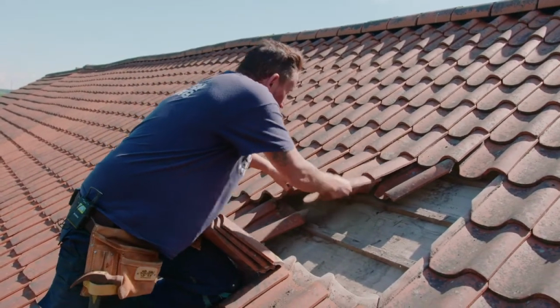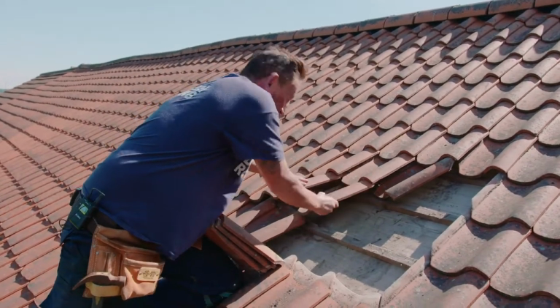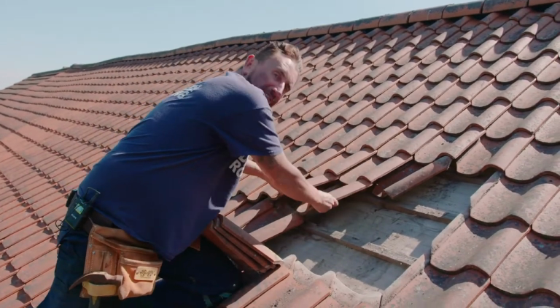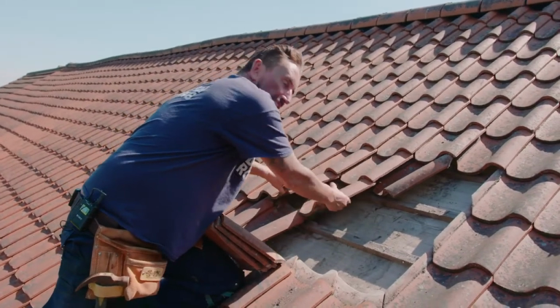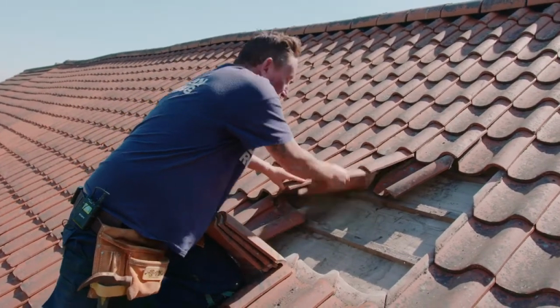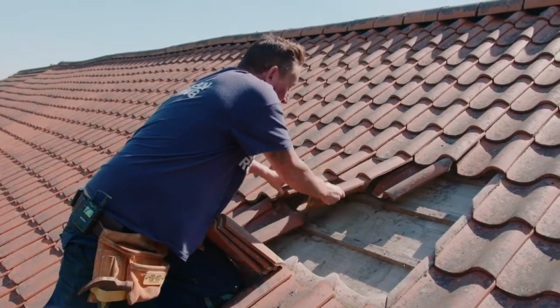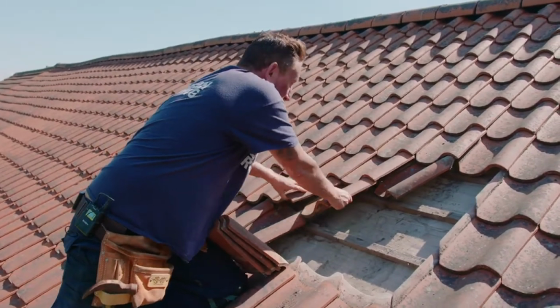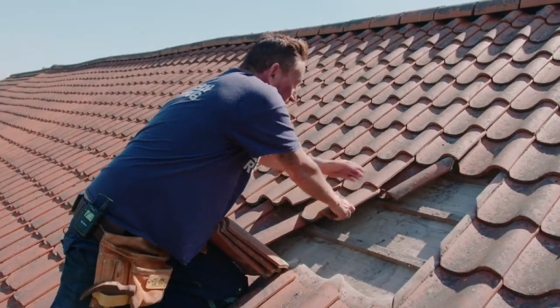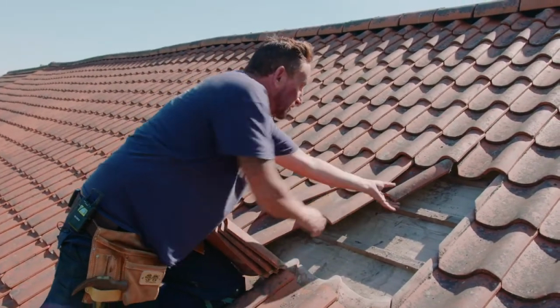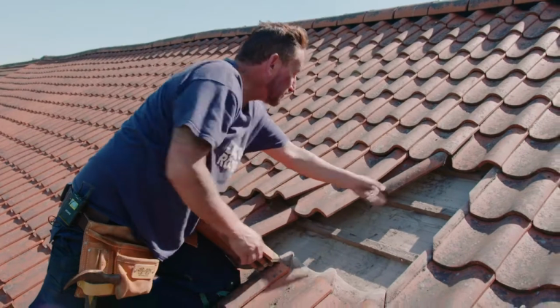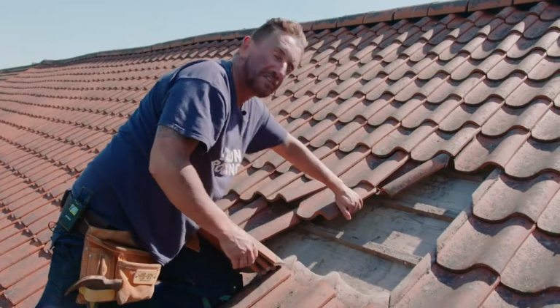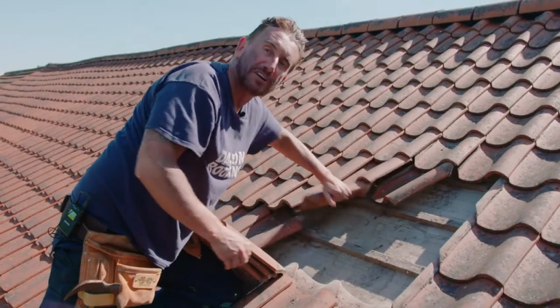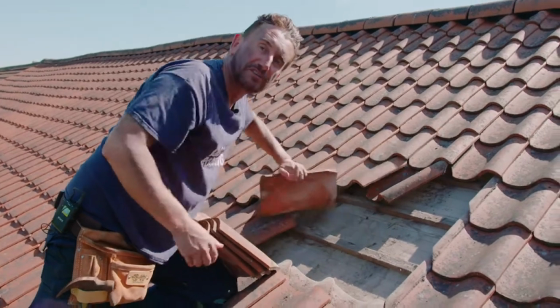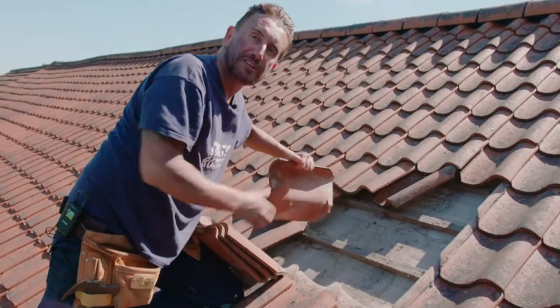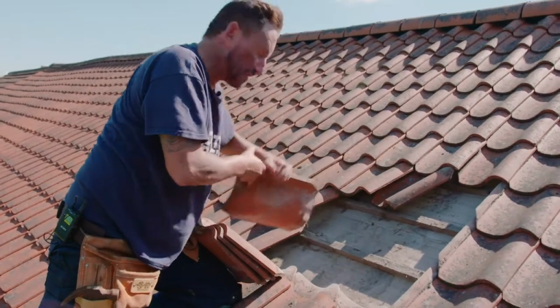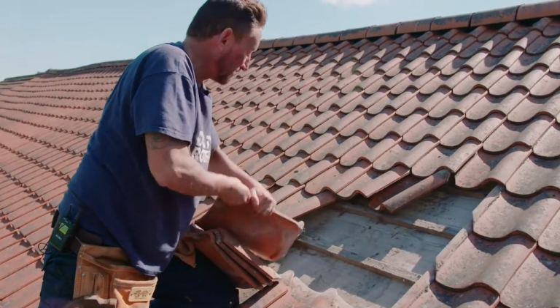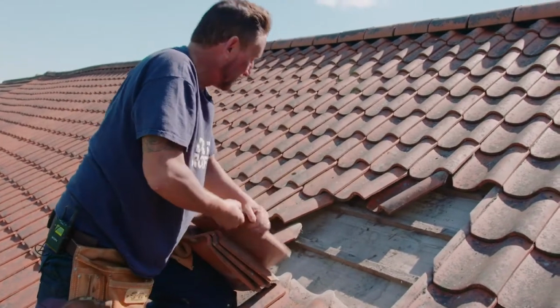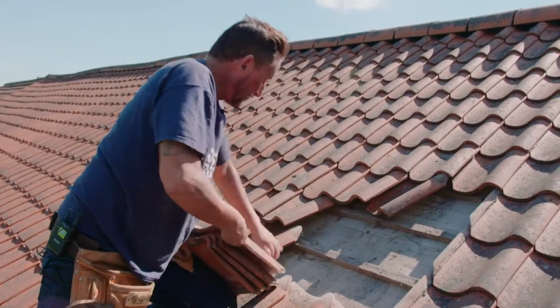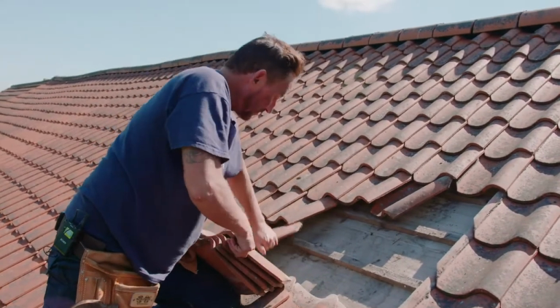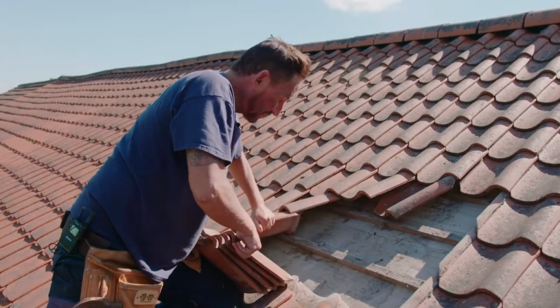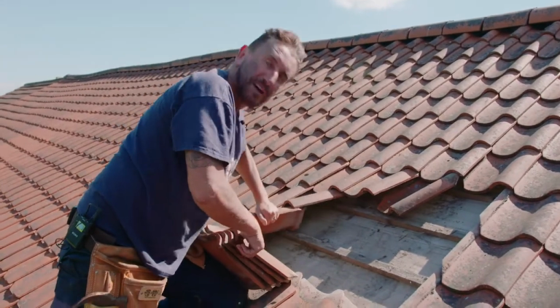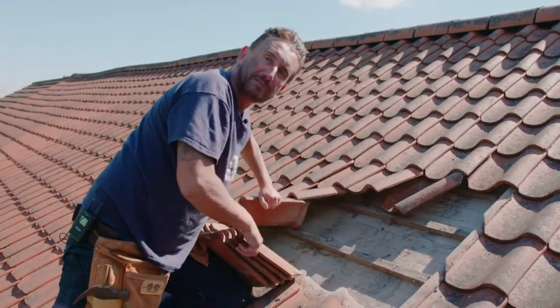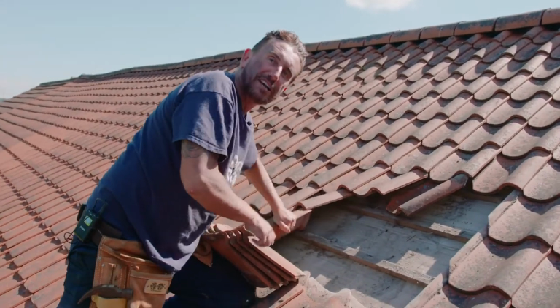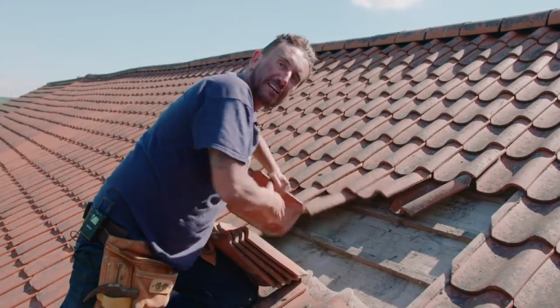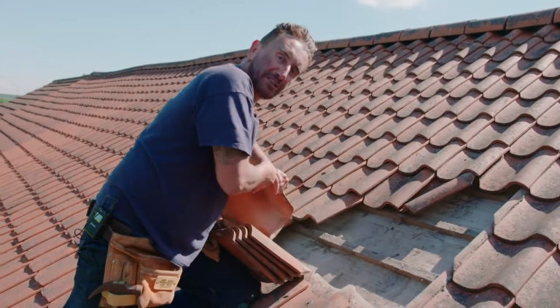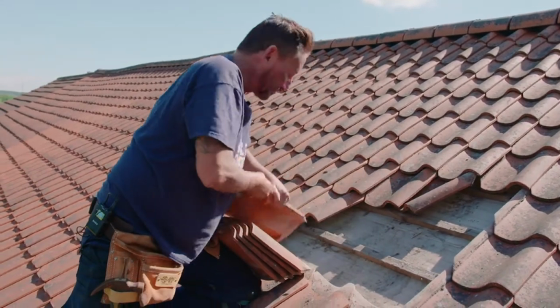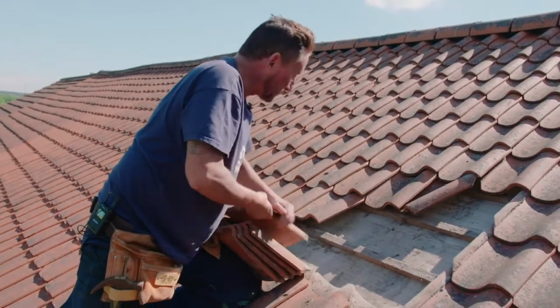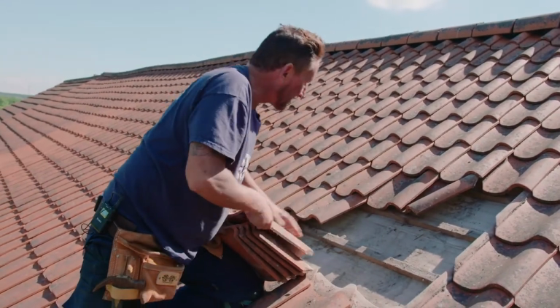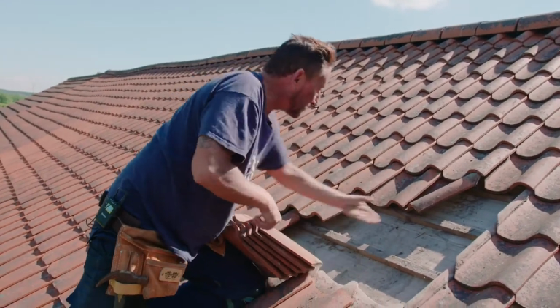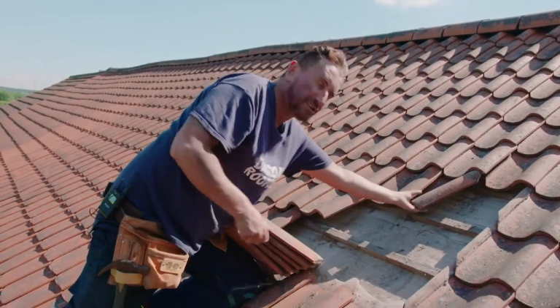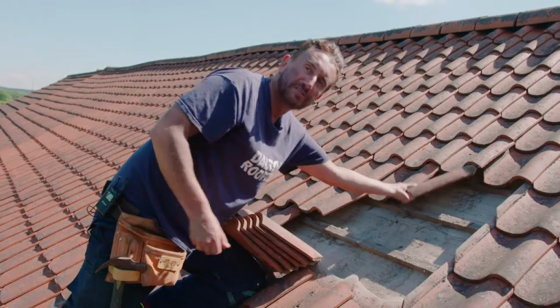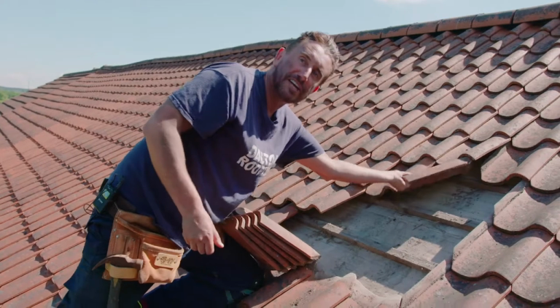So if you have any leaks or any problems with your roof, just give Dalton Roofing a call, or go to our website at daltonroofing.co.uk.